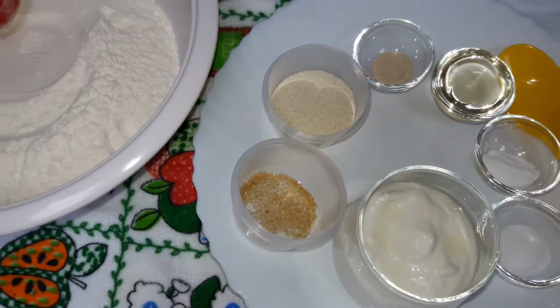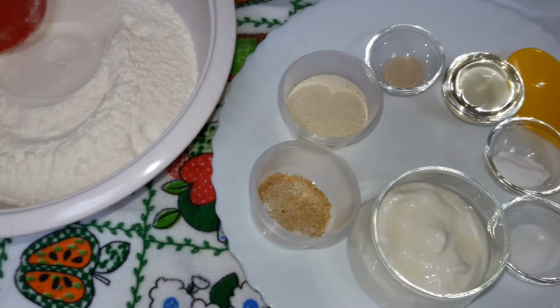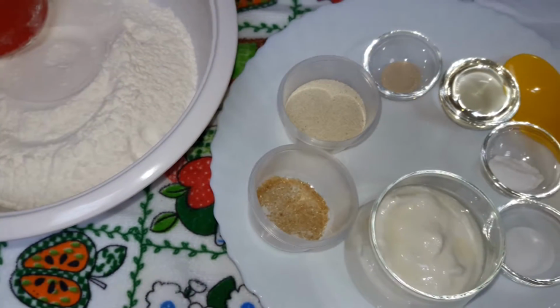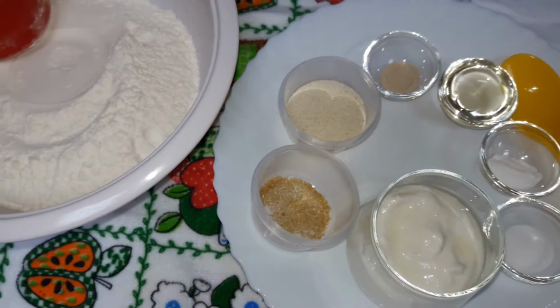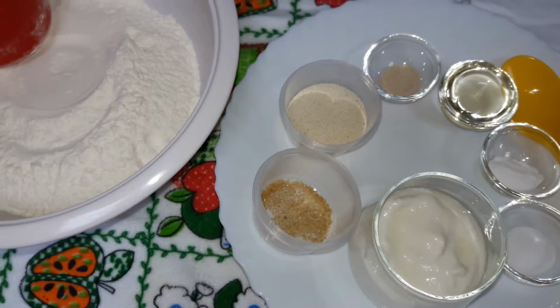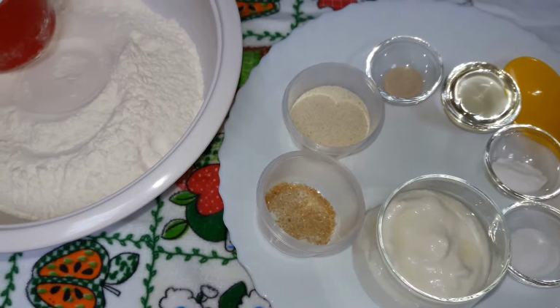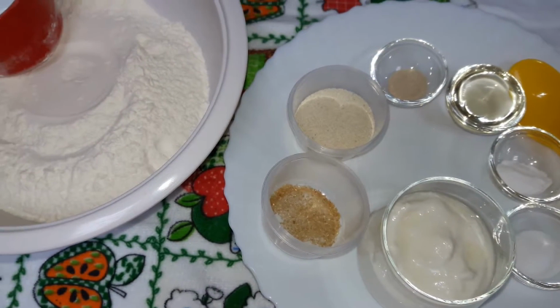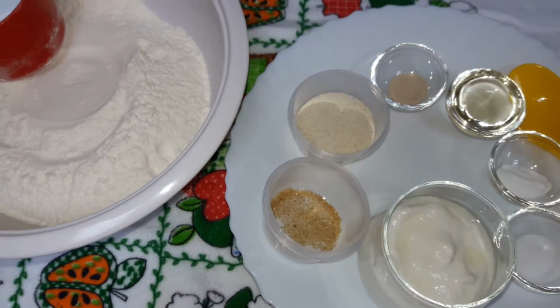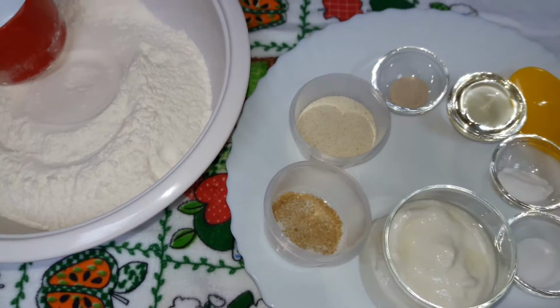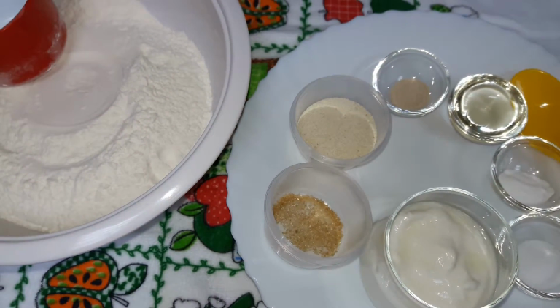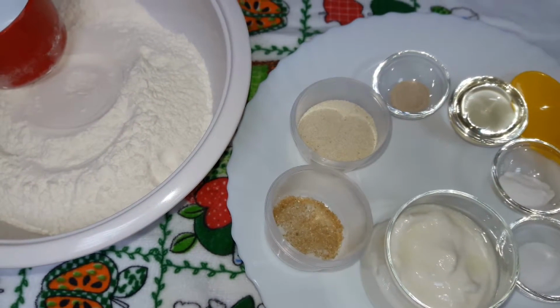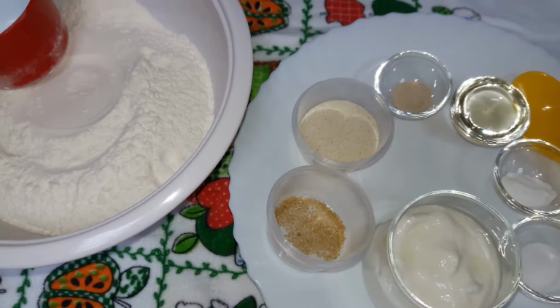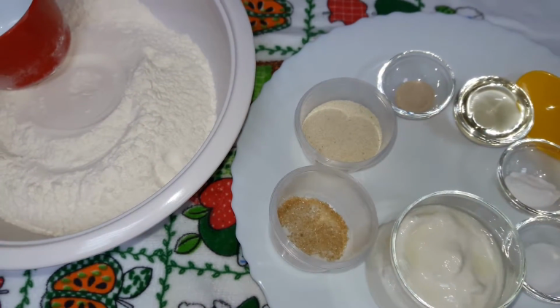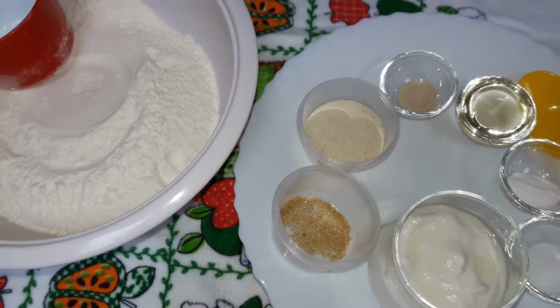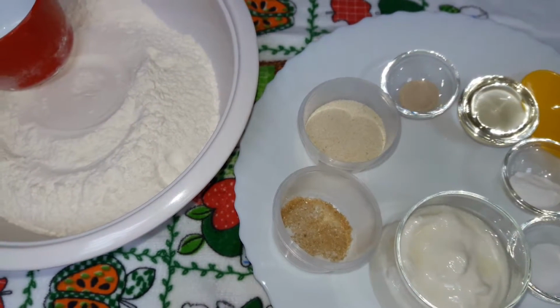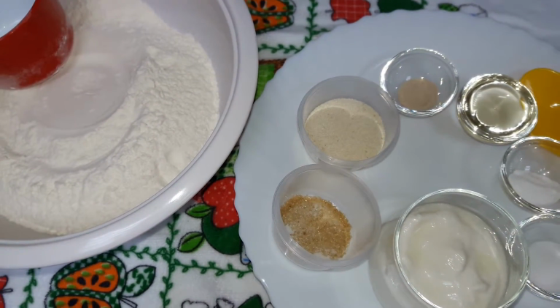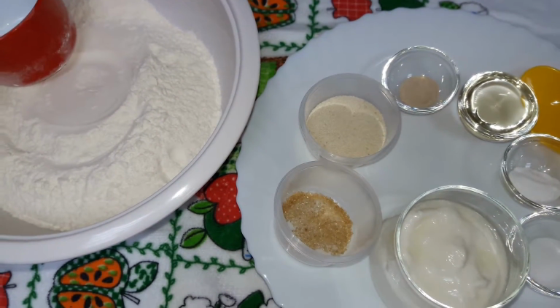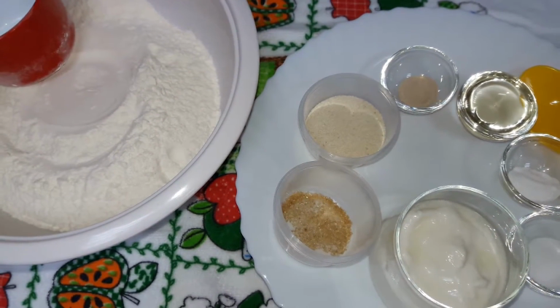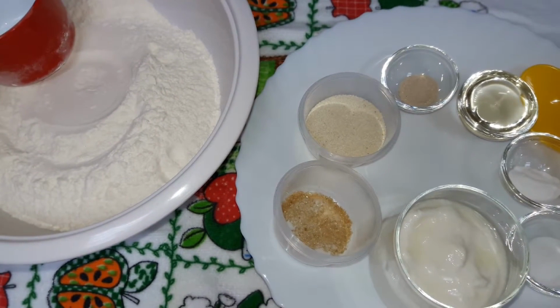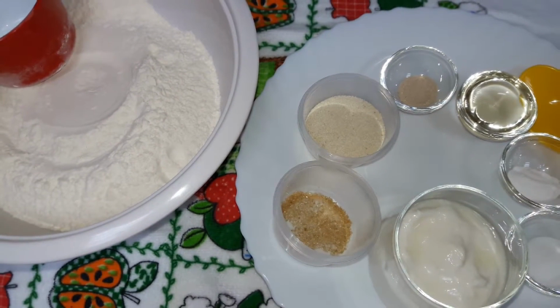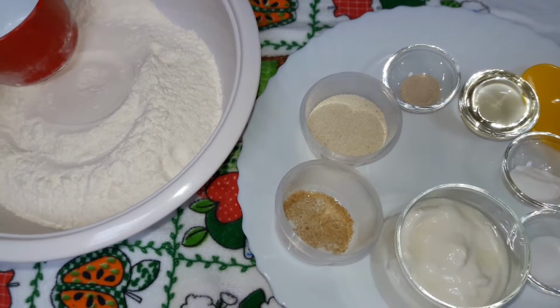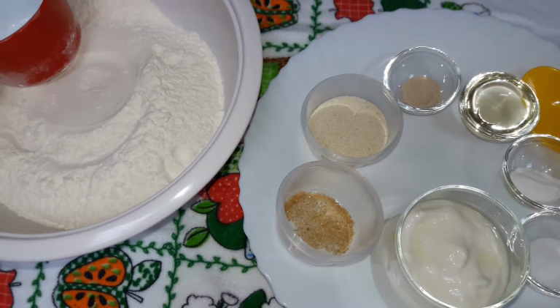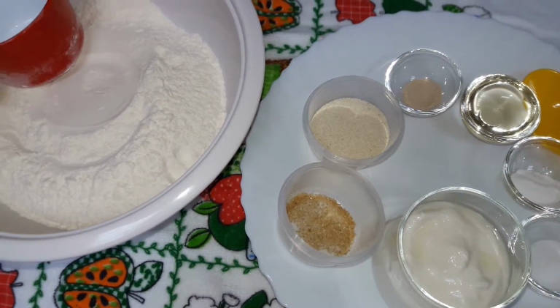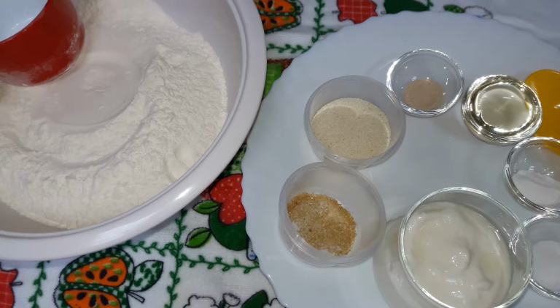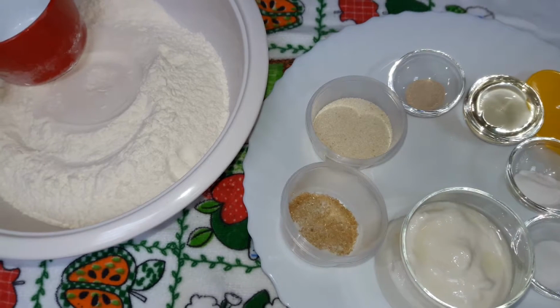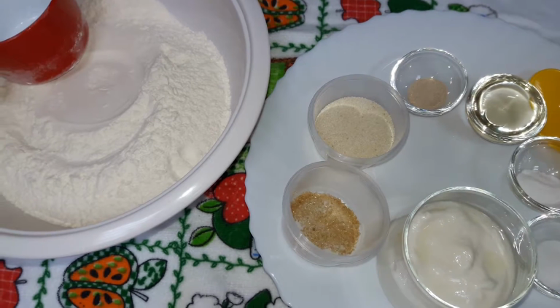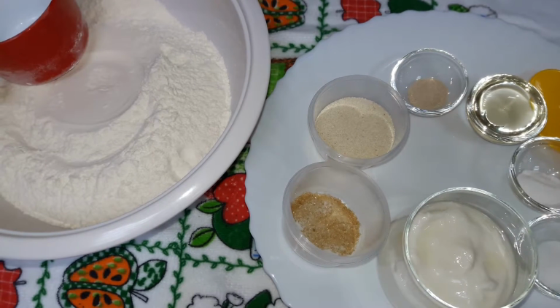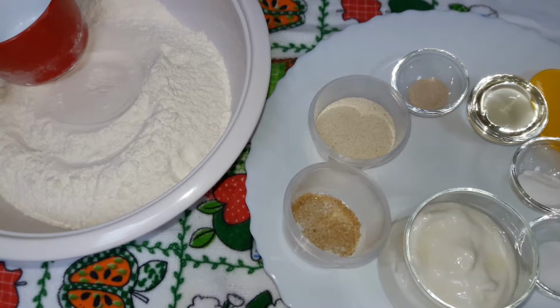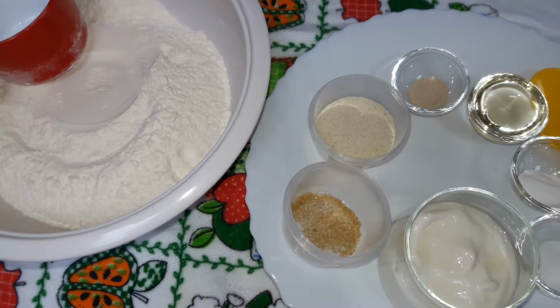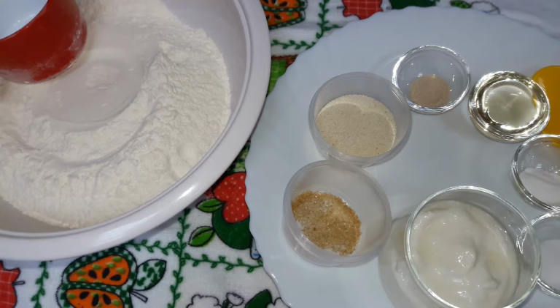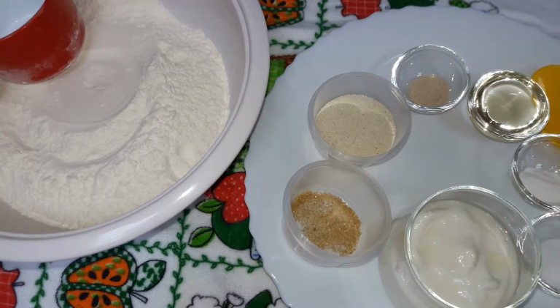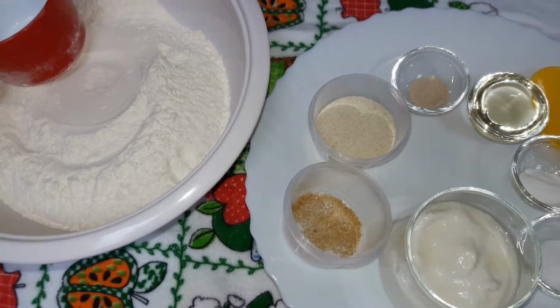Hello viewers, welcome to my channel Faith Cooks. Today I am sharing with you the recipe of the Bhaturas.